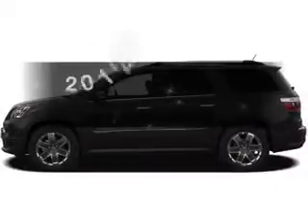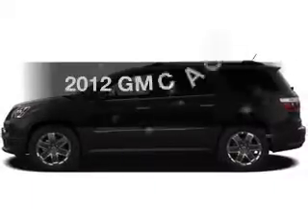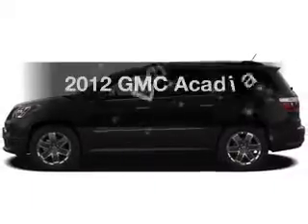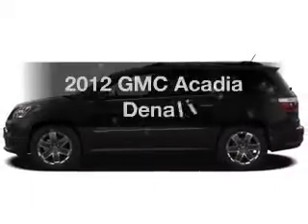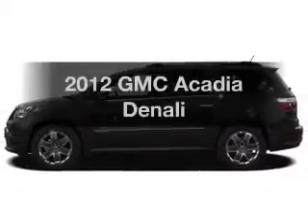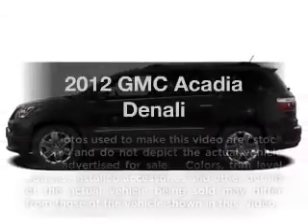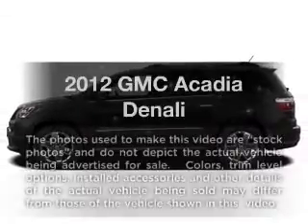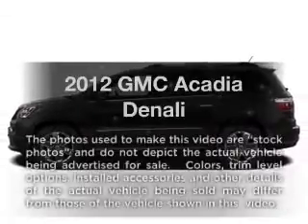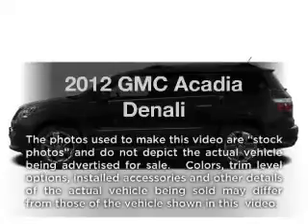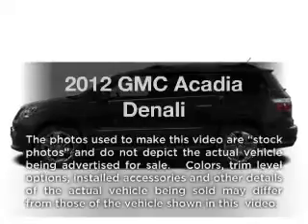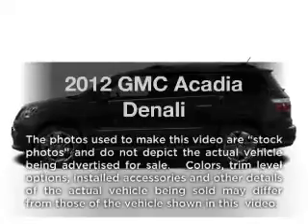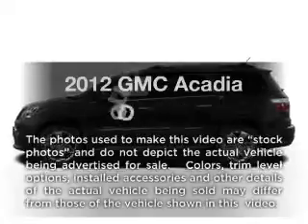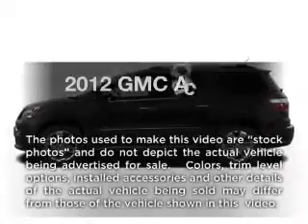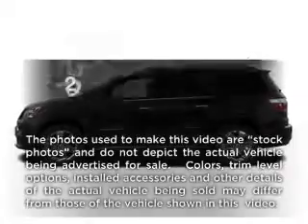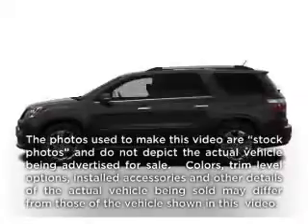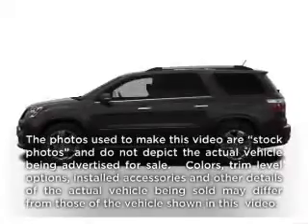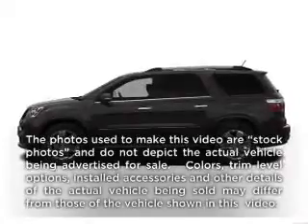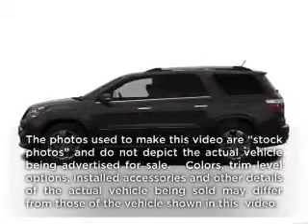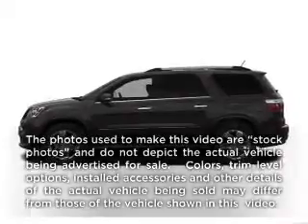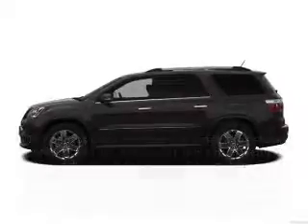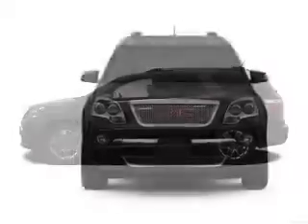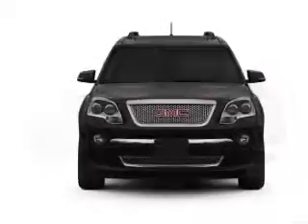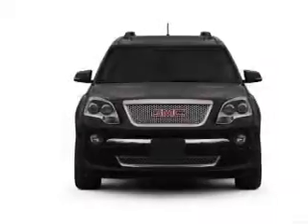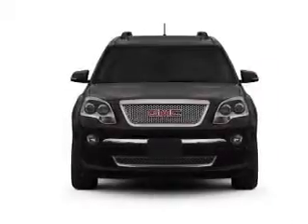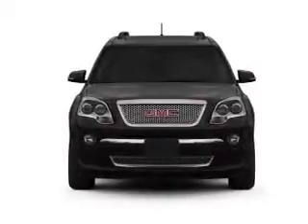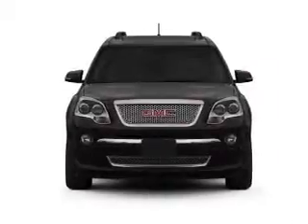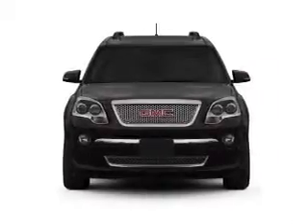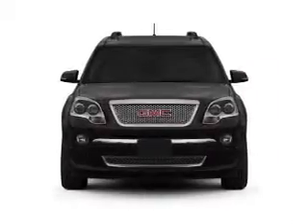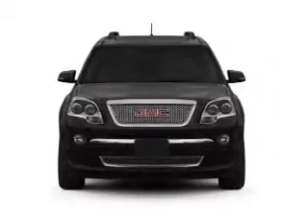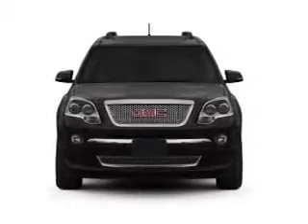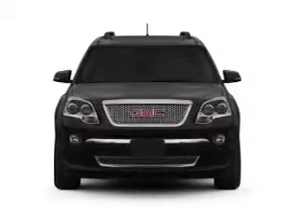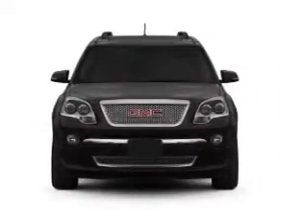Introducing the 2012 GMC Acadia. If you're looking for an automobile with great attributes, look no further.